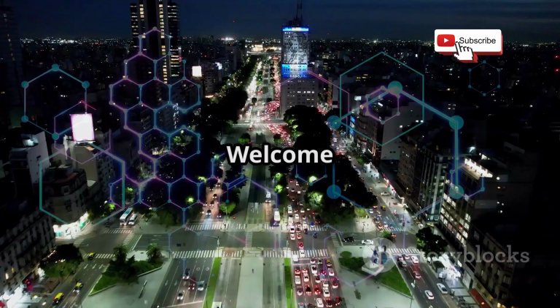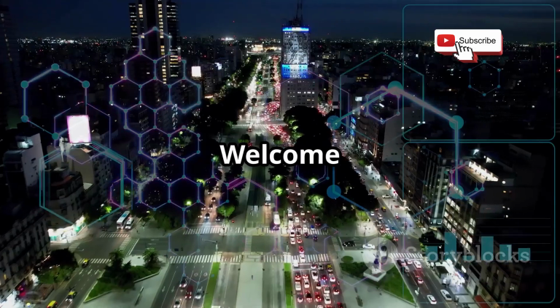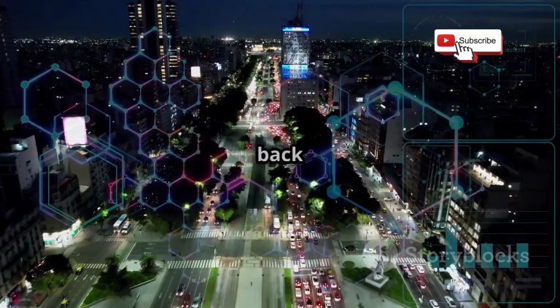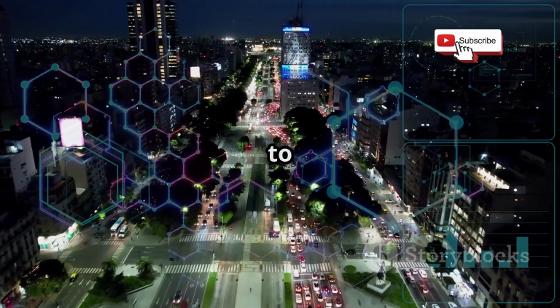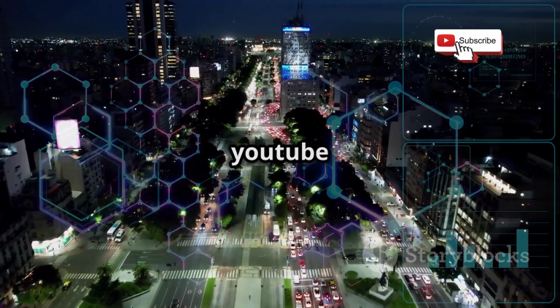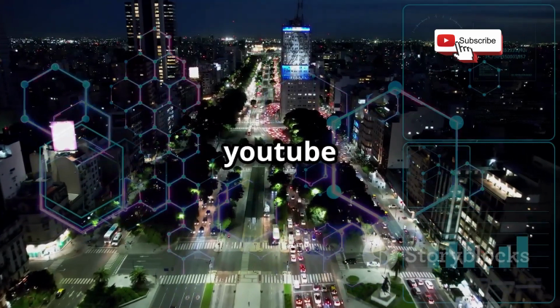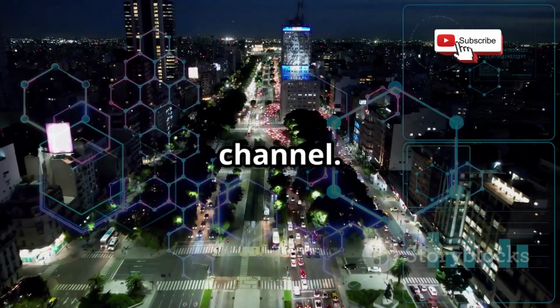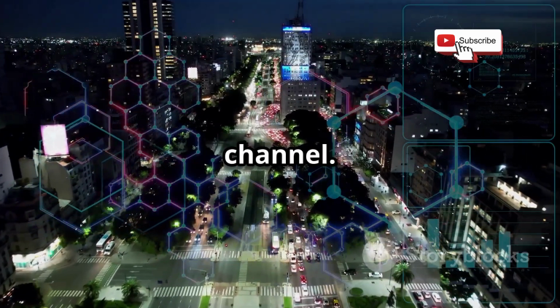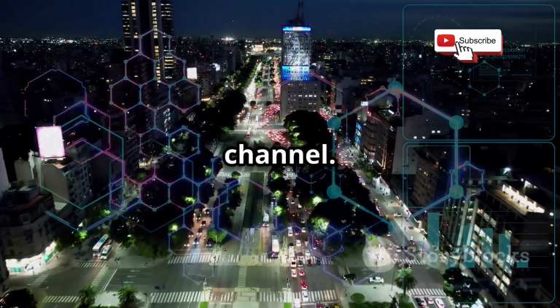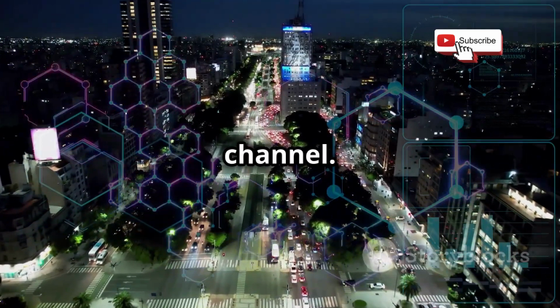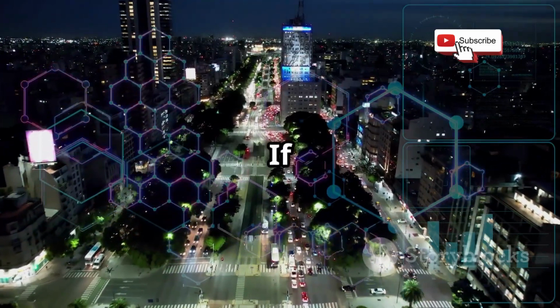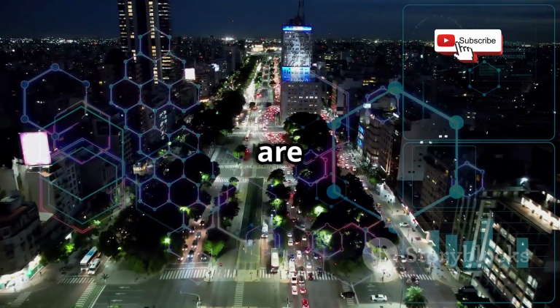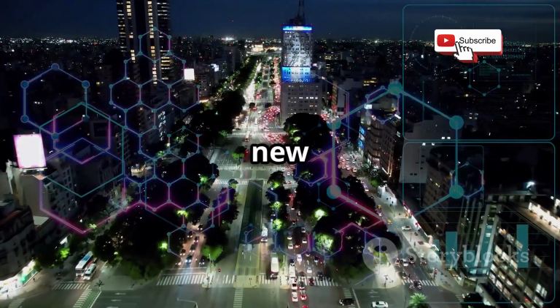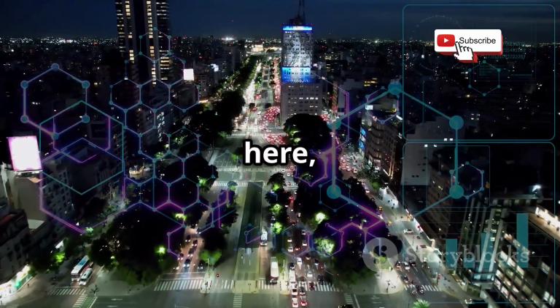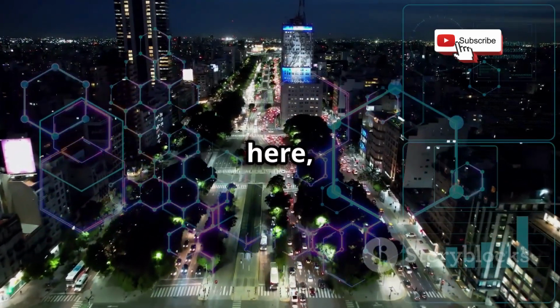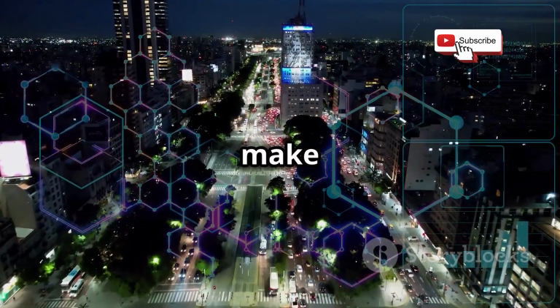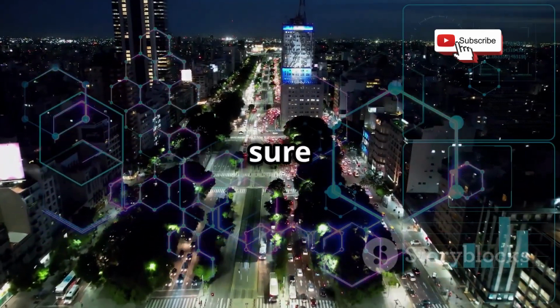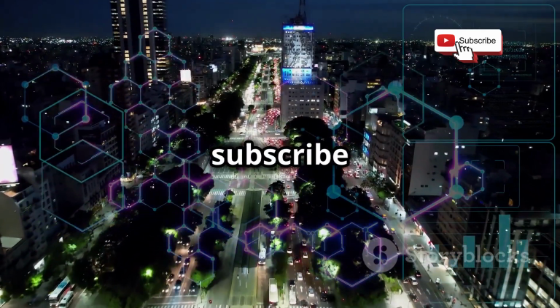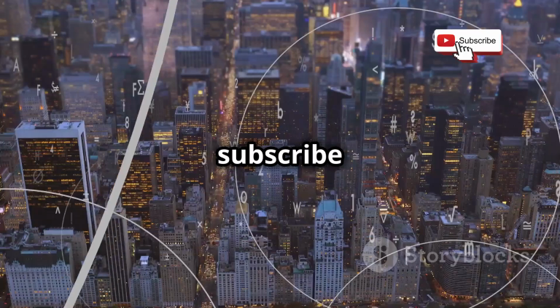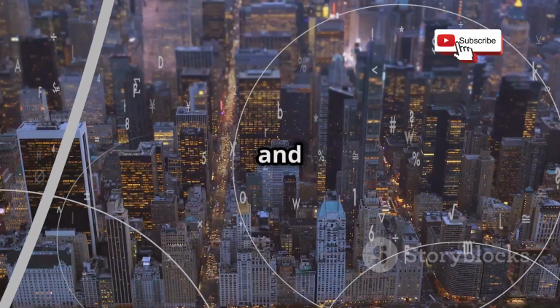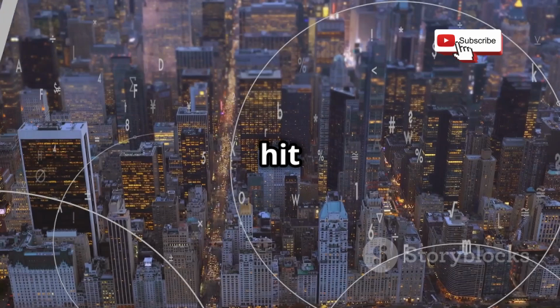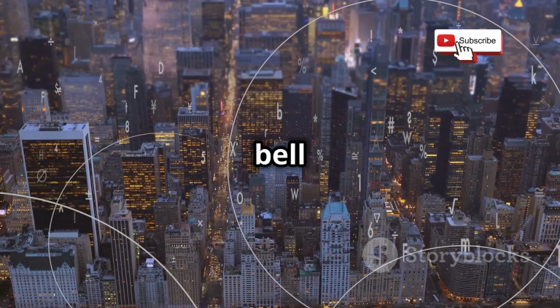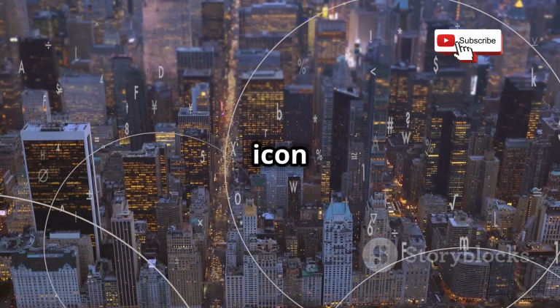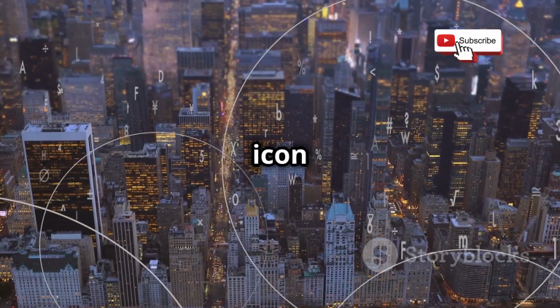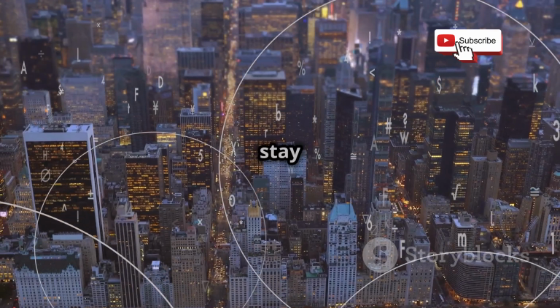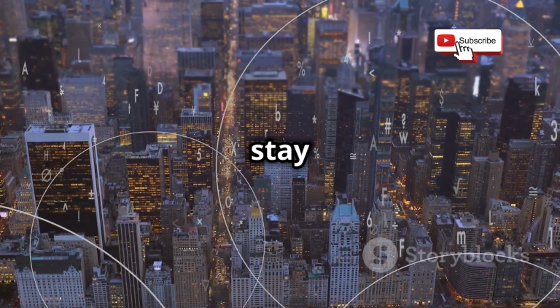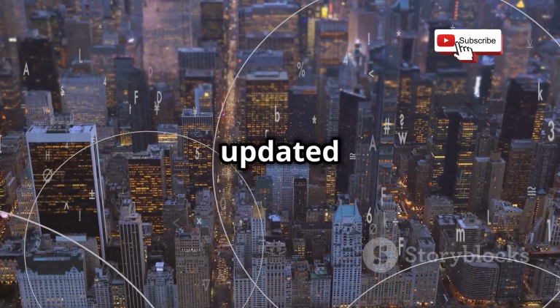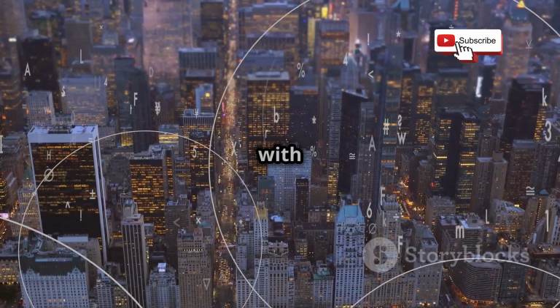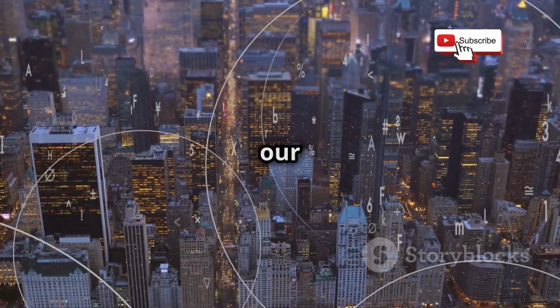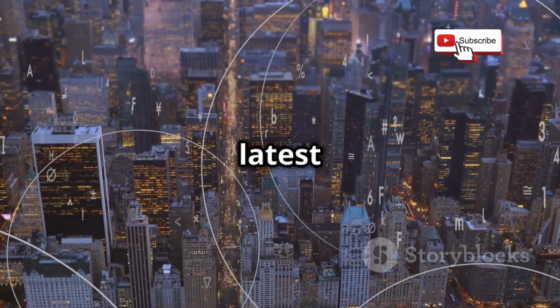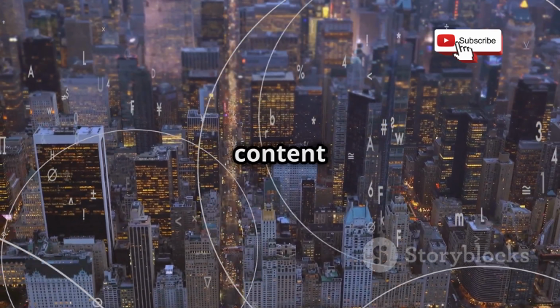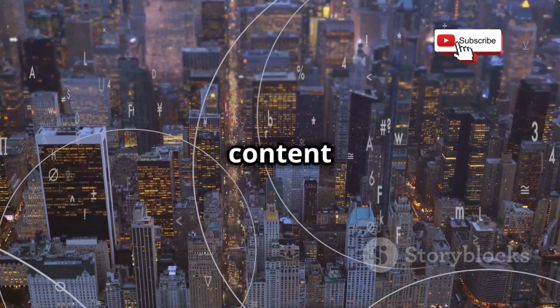Welcome back to our YouTube channel. If you are new here, make sure to subscribe and hit the bell icon to stay updated with our latest content.